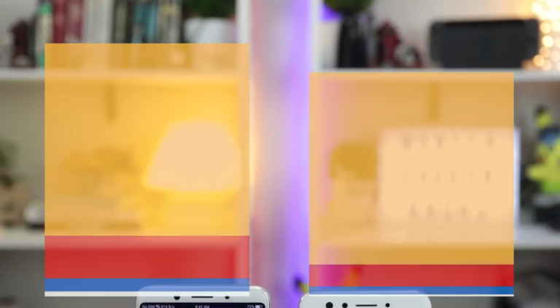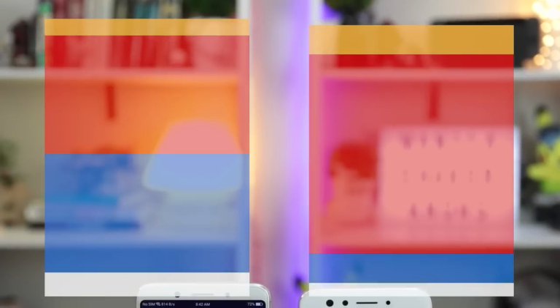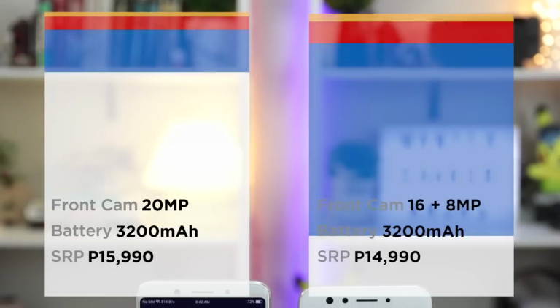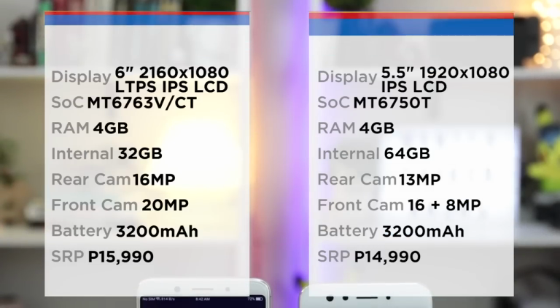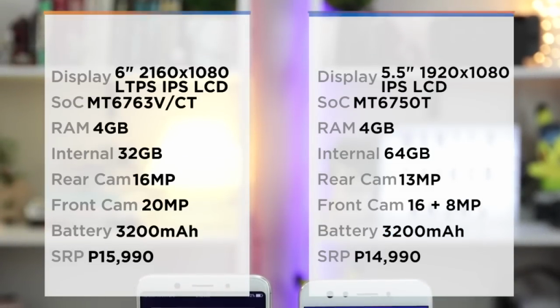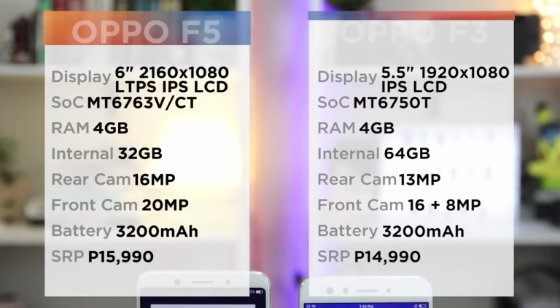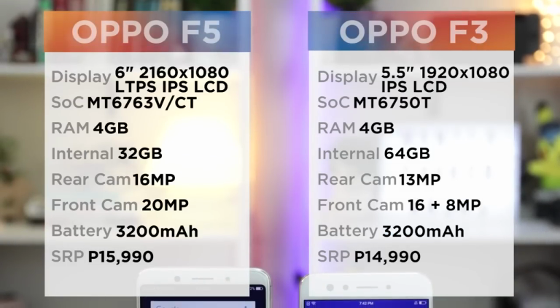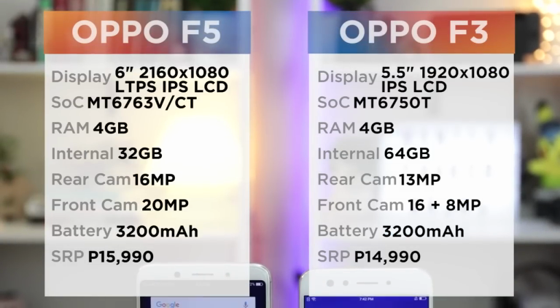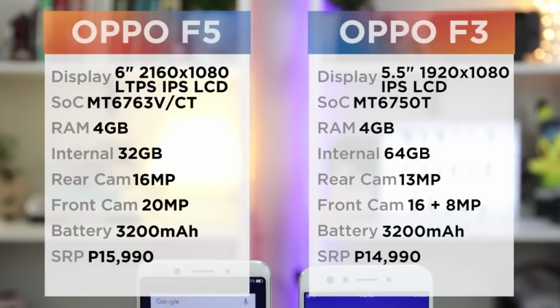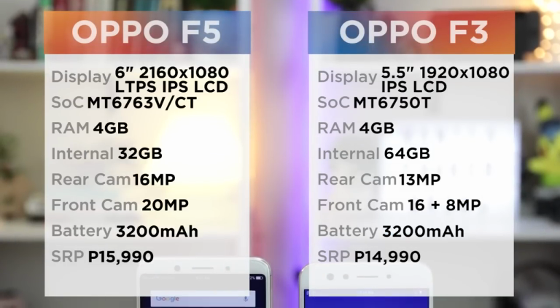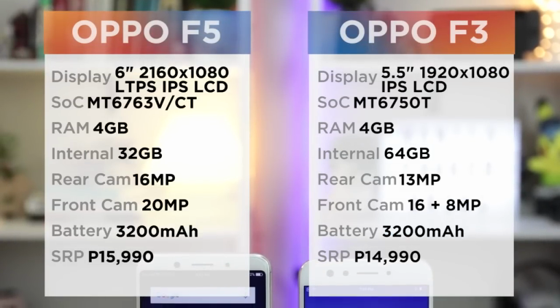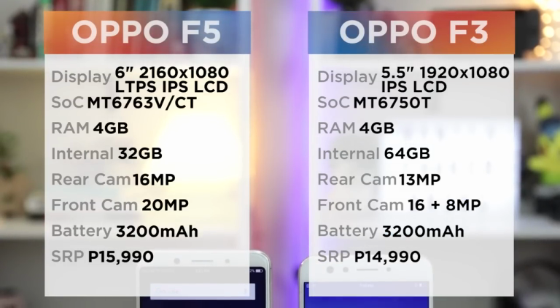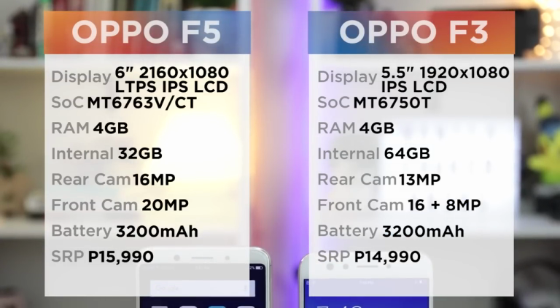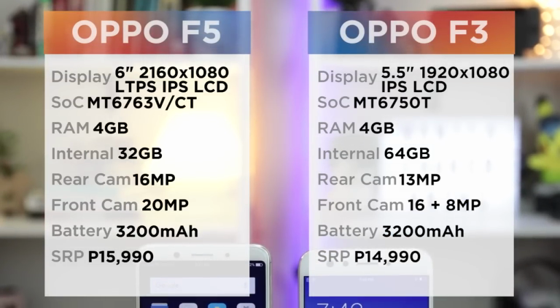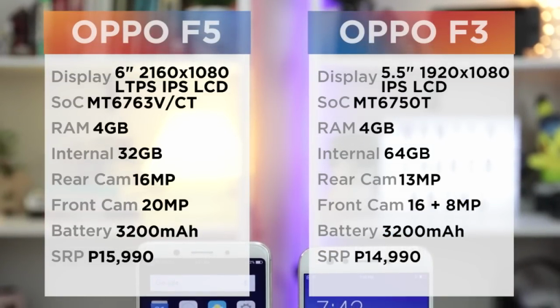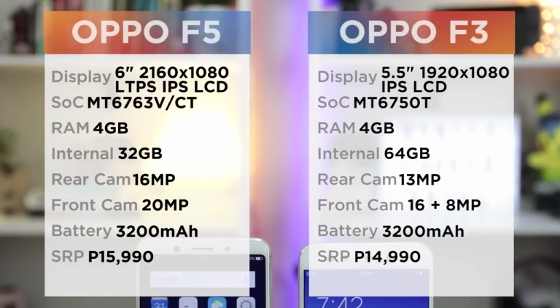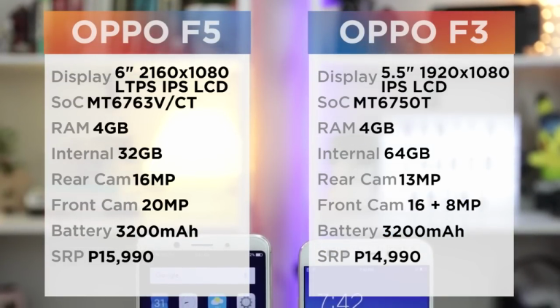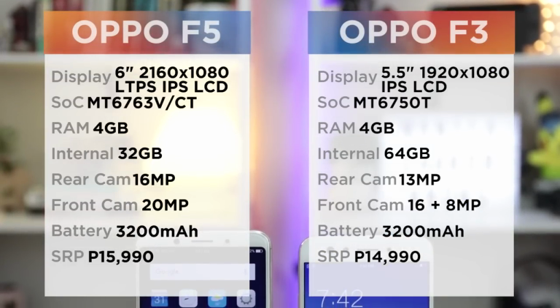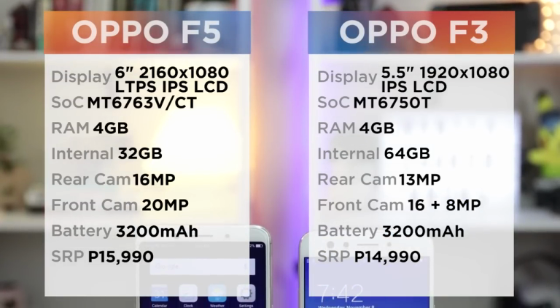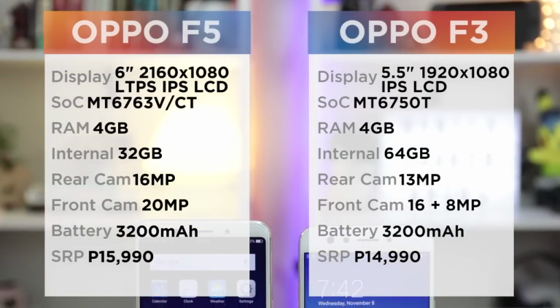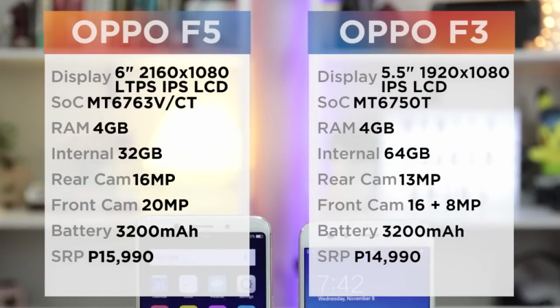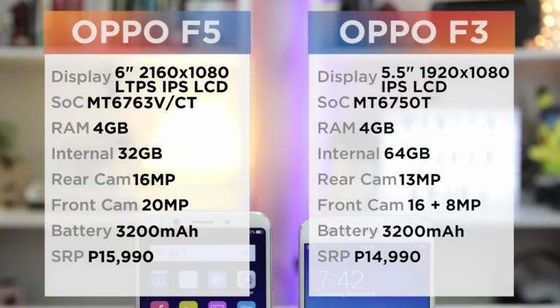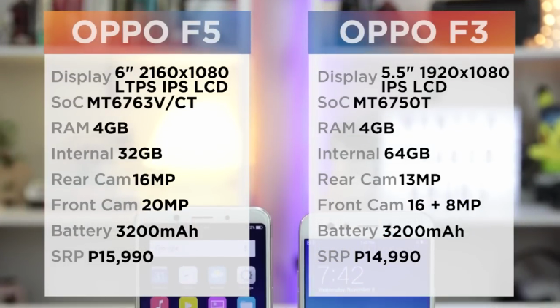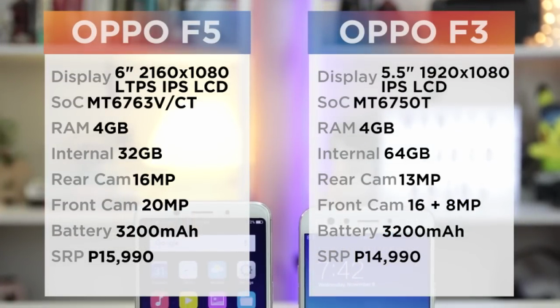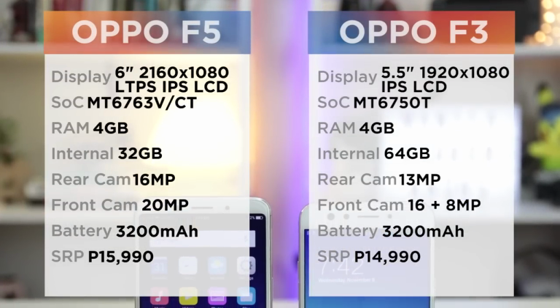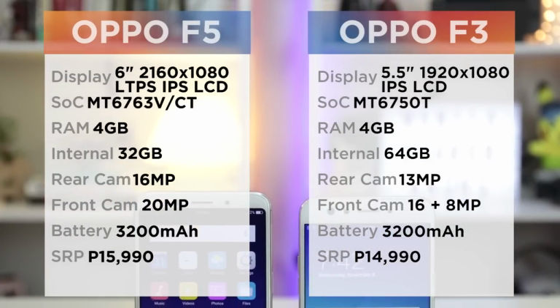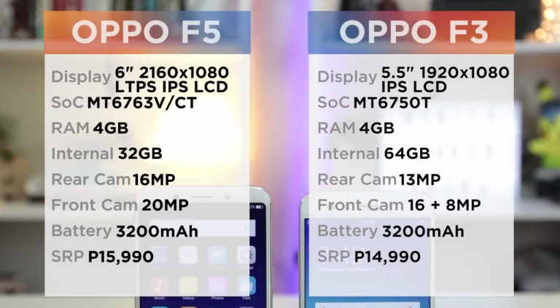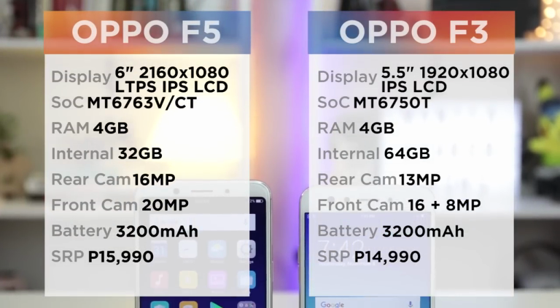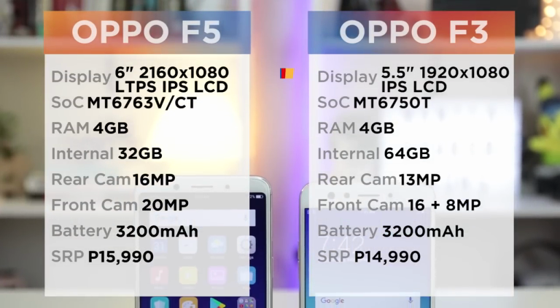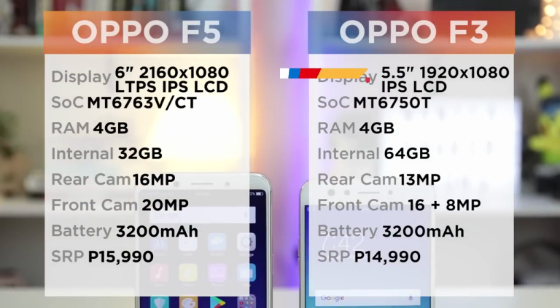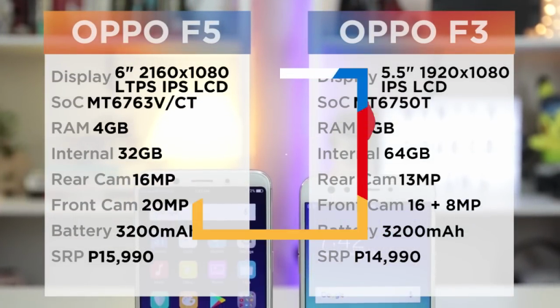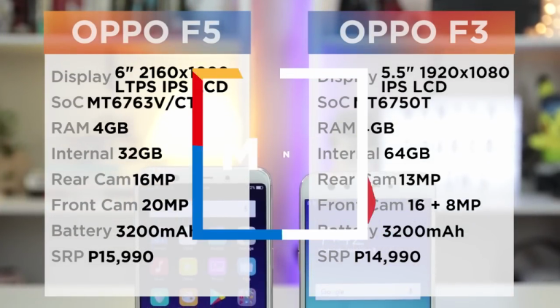Predecessor vs successor — it is the Oppo F3 vs the Oppo F5 for this comparison video.